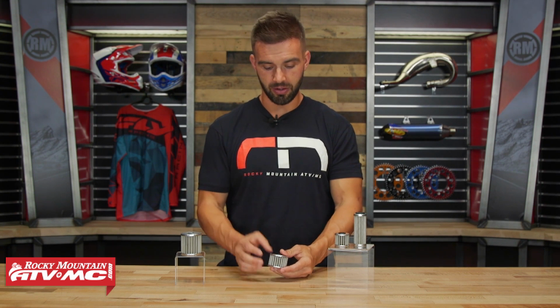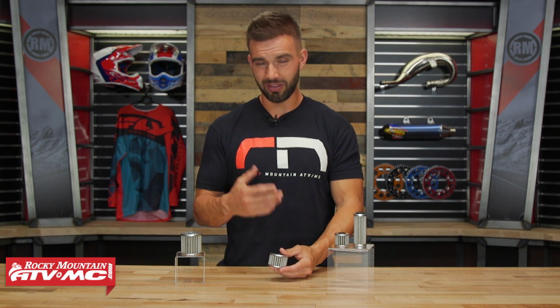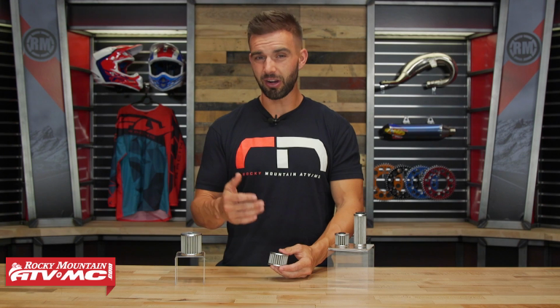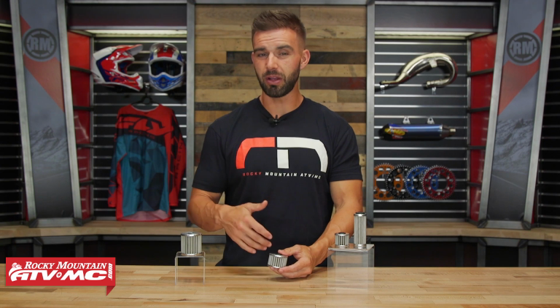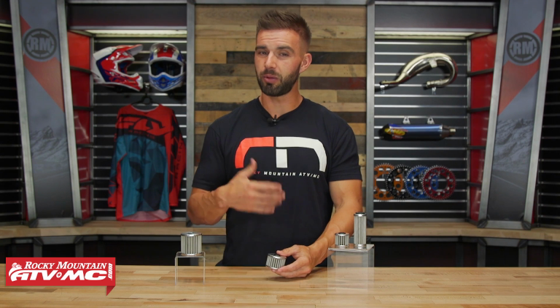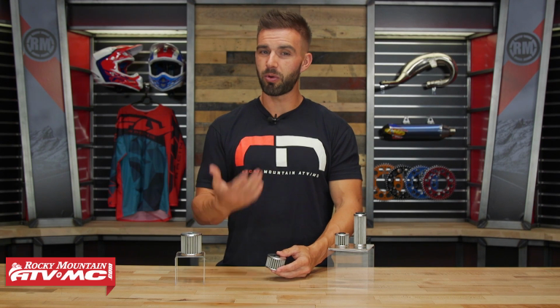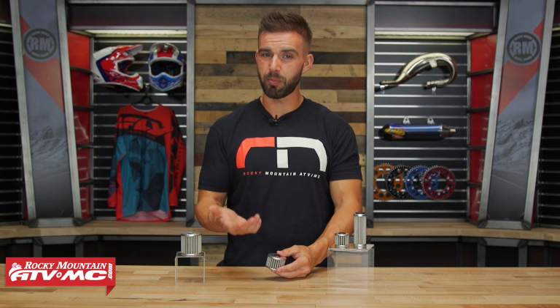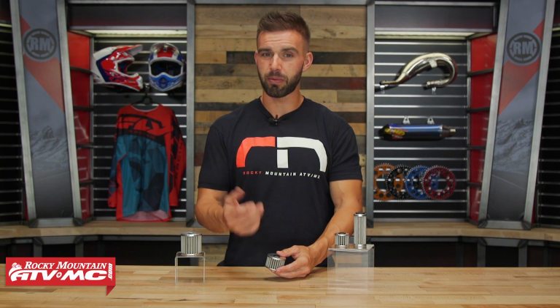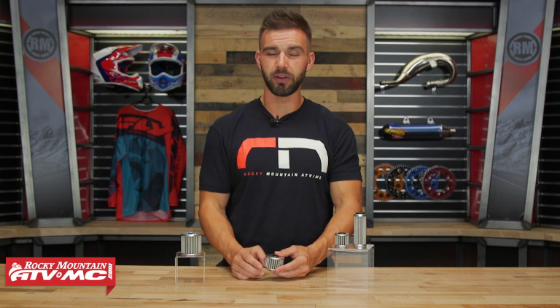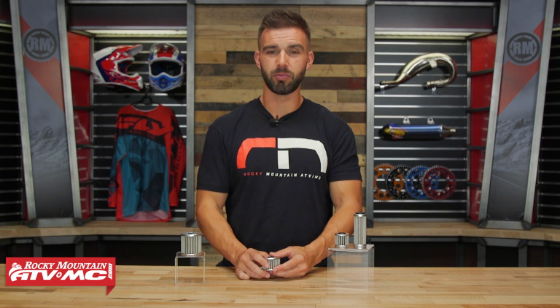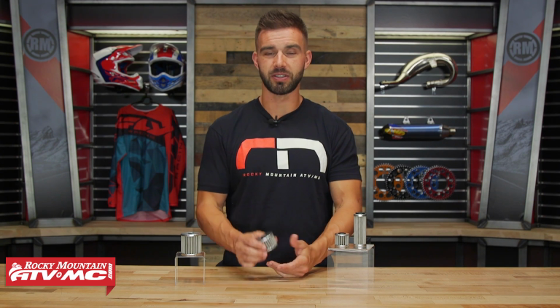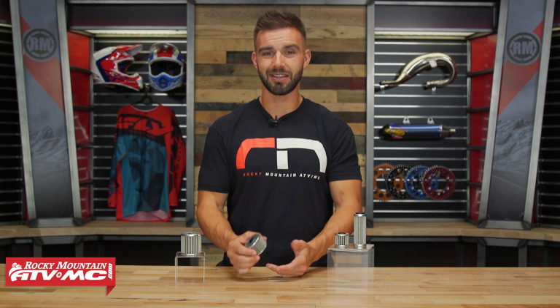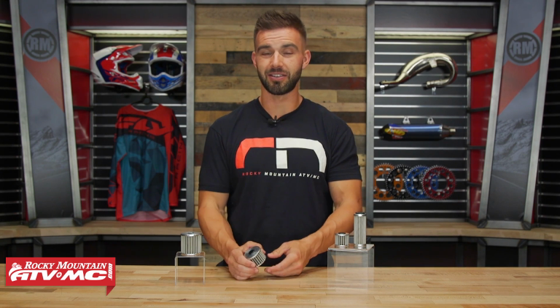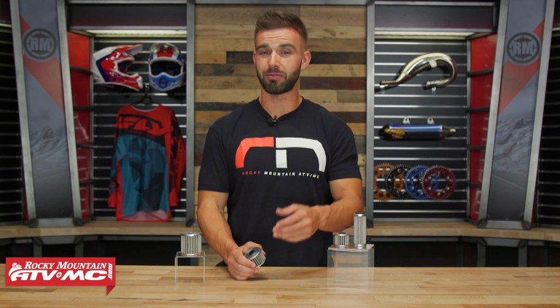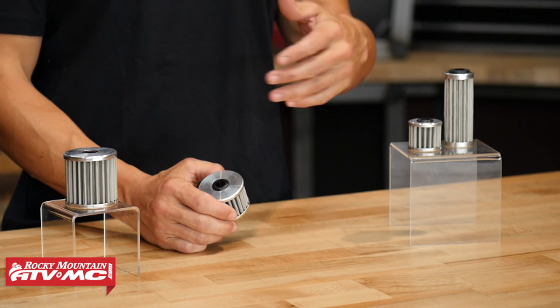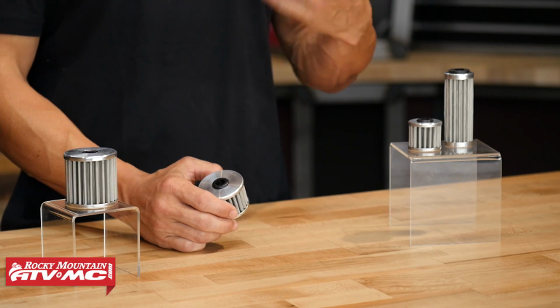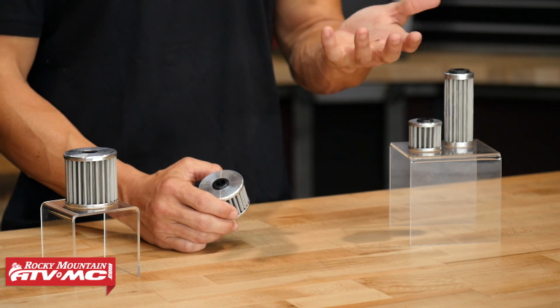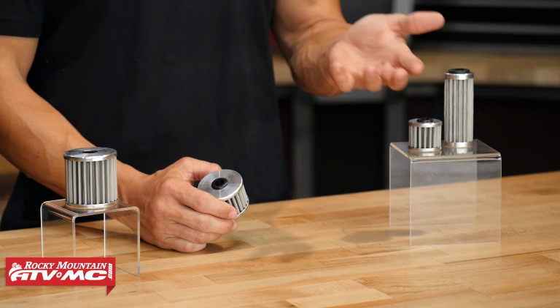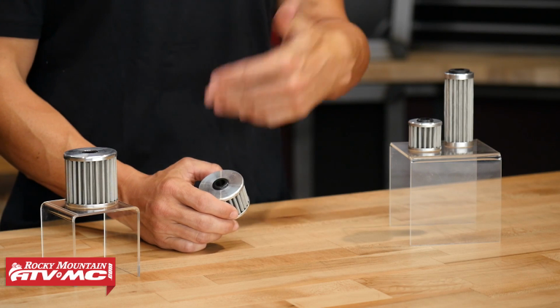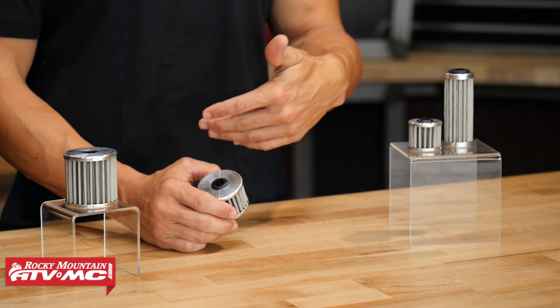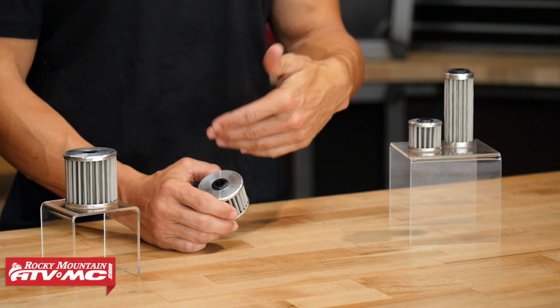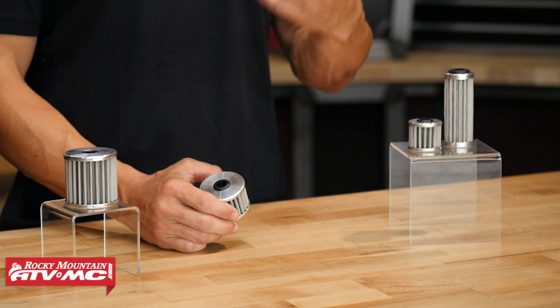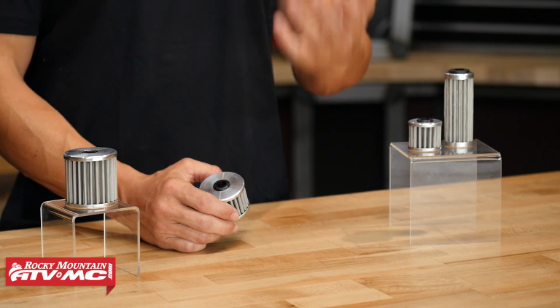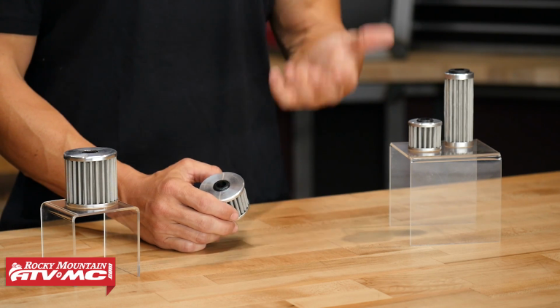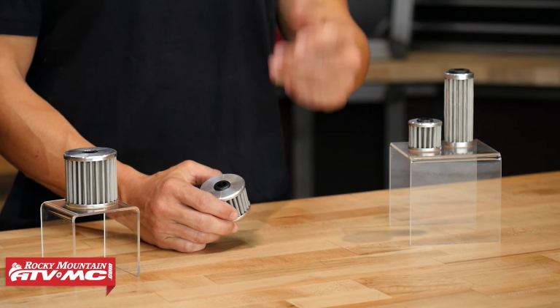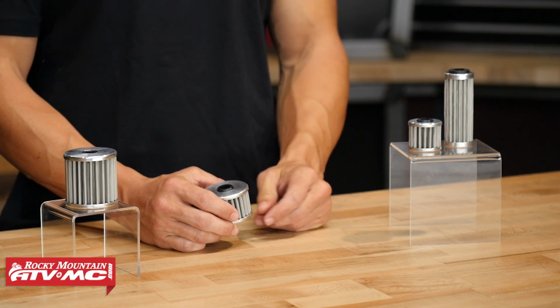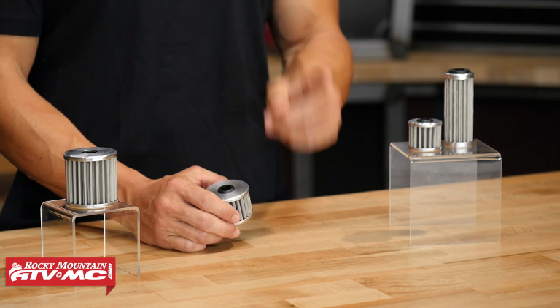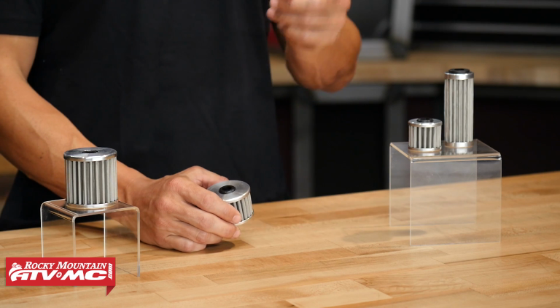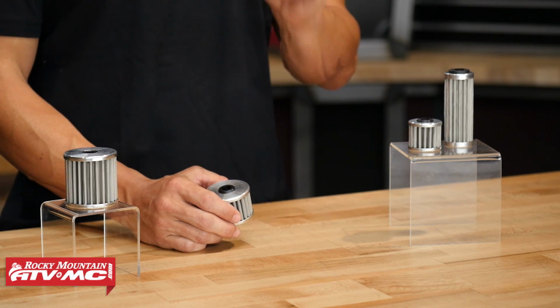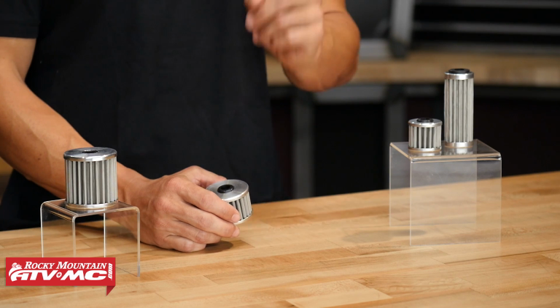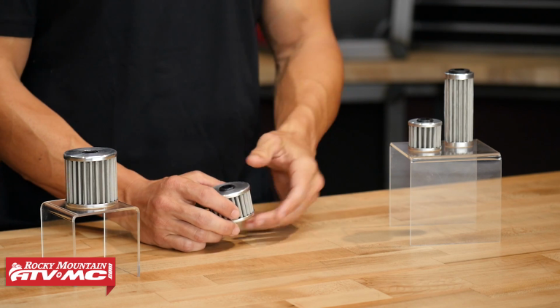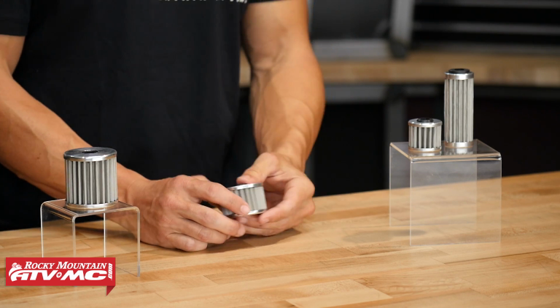Now these are gonna be a little bit more than a paper filter, but what's nice is just after a few oil changes, they pay for themselves. And from that point forward, you are saving some money.